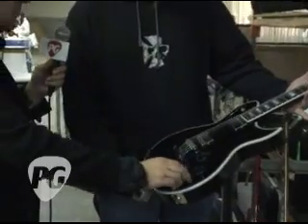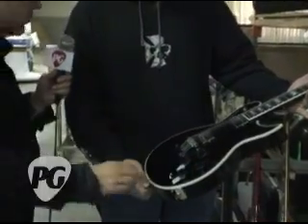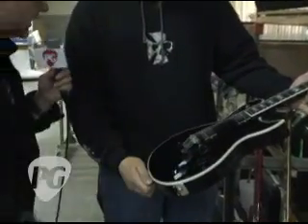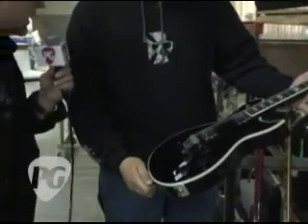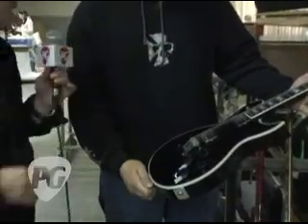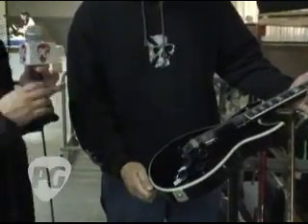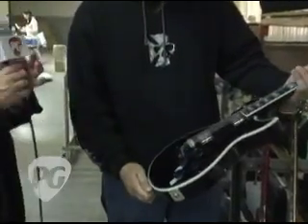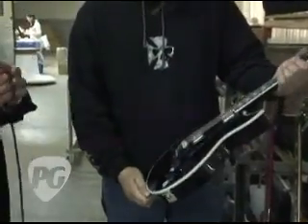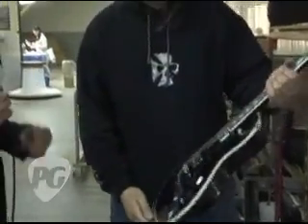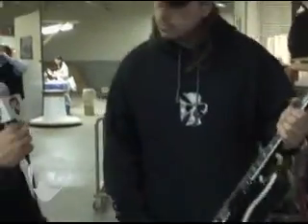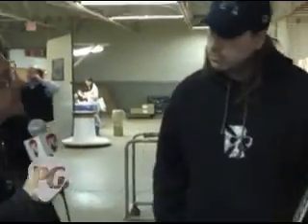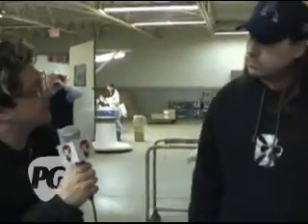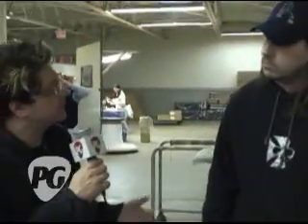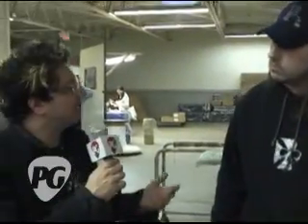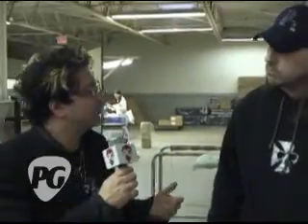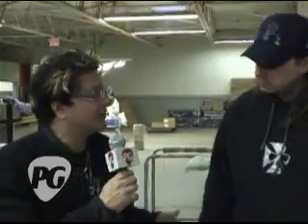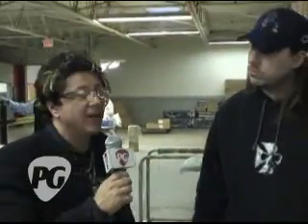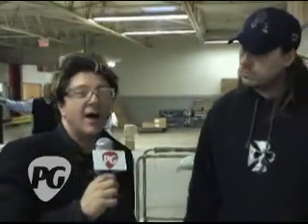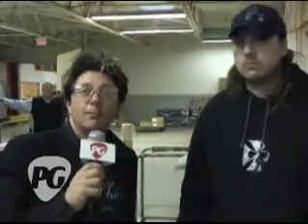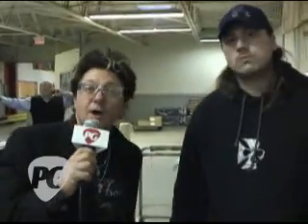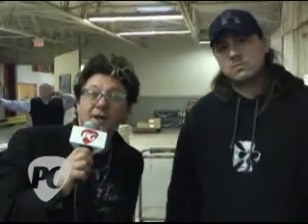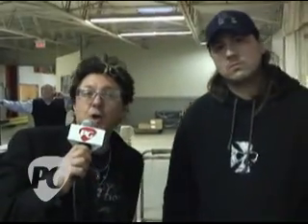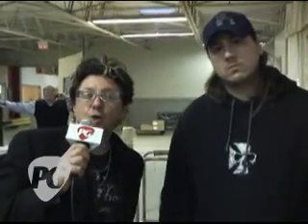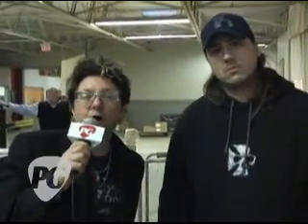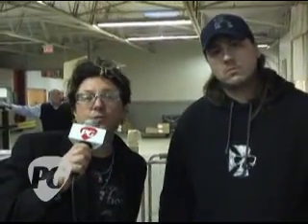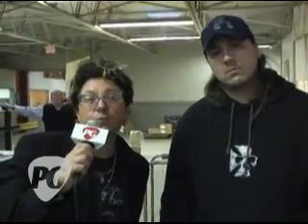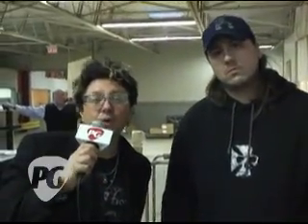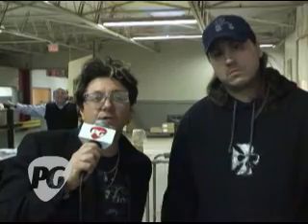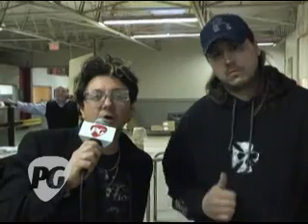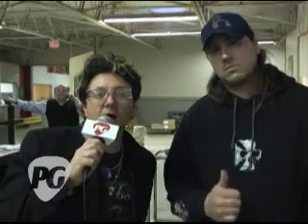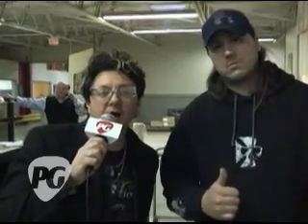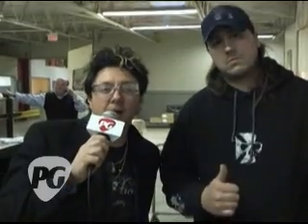Well, hey, Eric, thanks so much for giving us the inside look. I'm Brett — you're watching PremierGuitar.com.